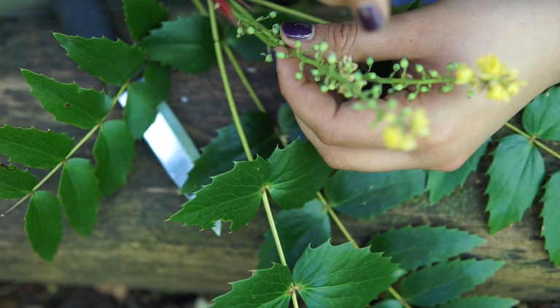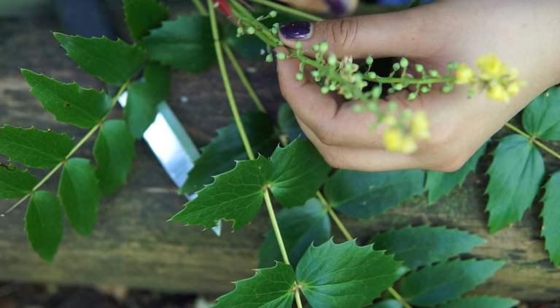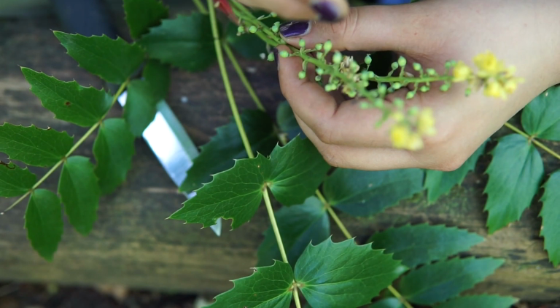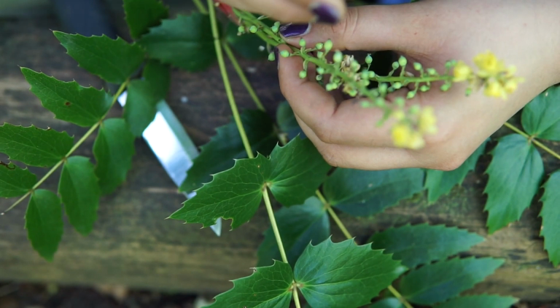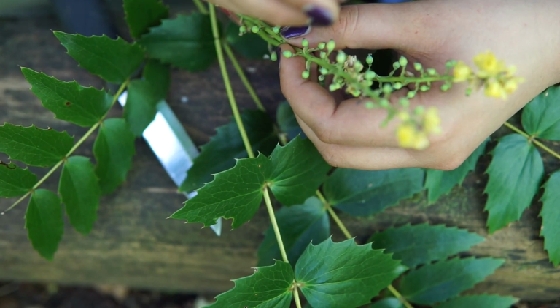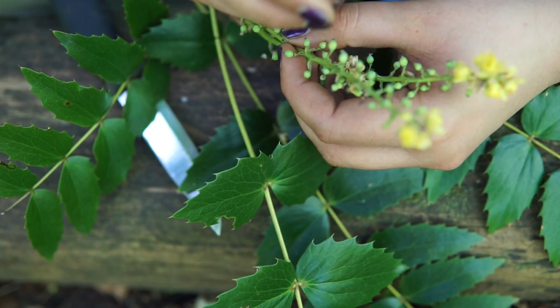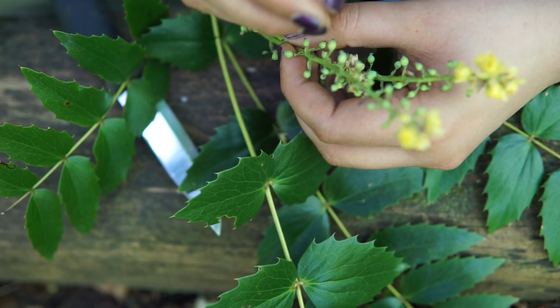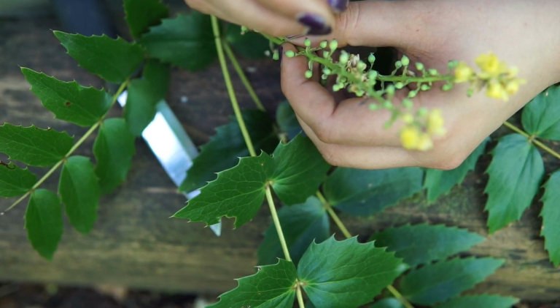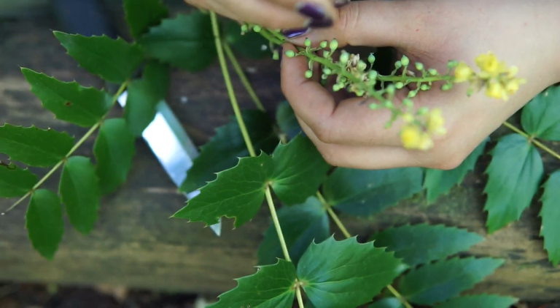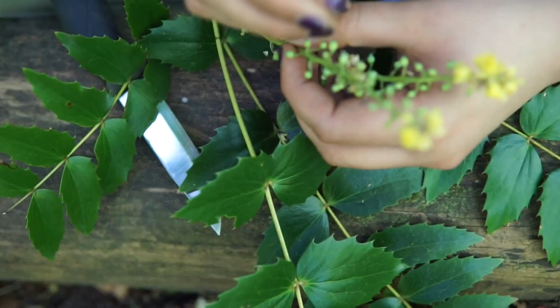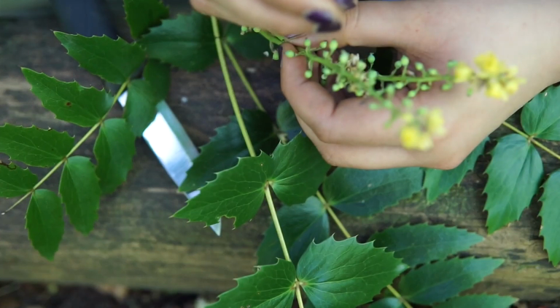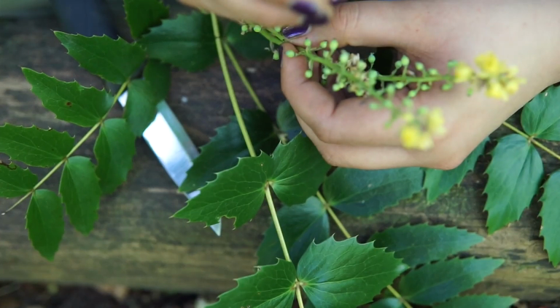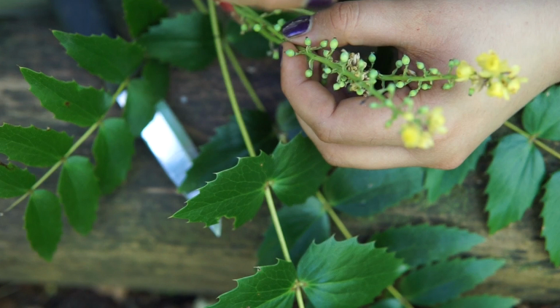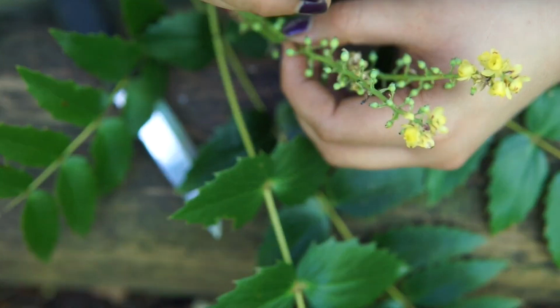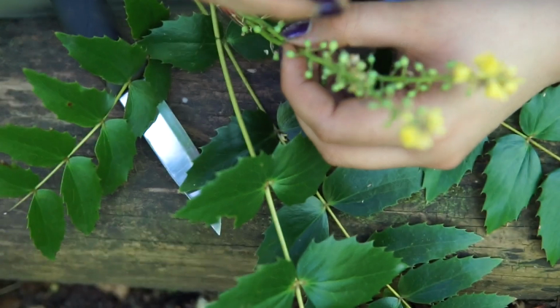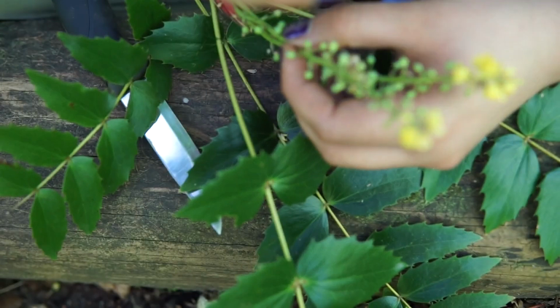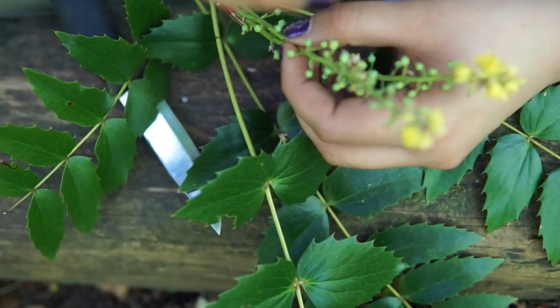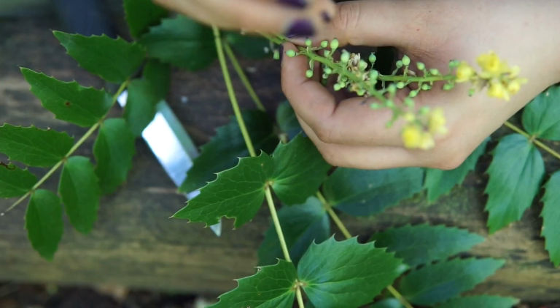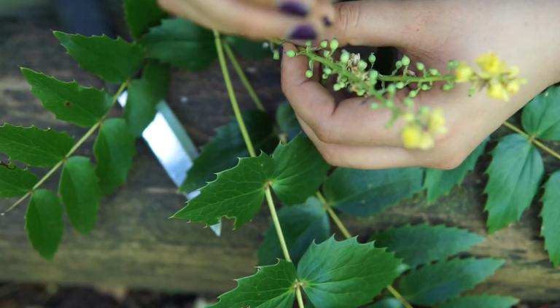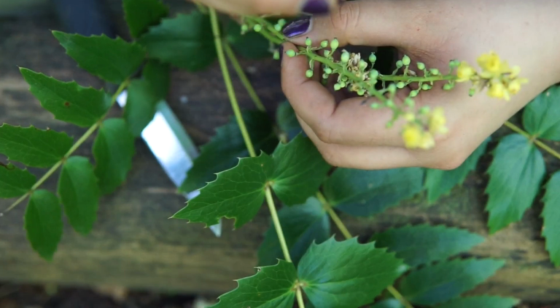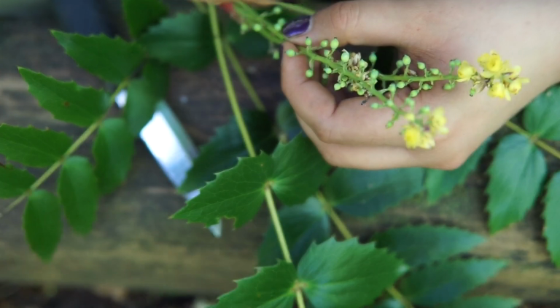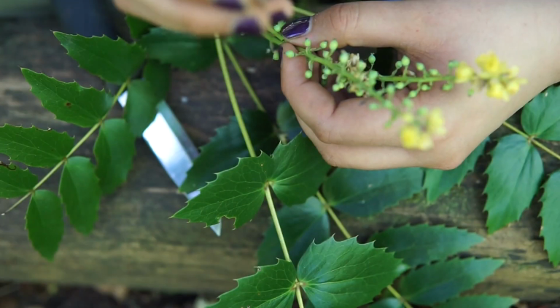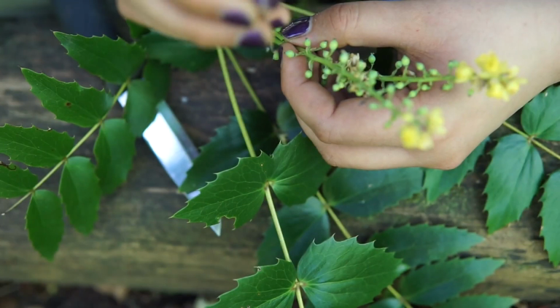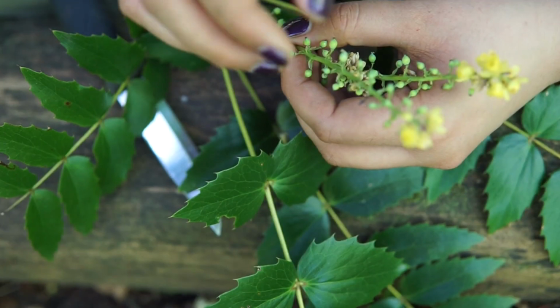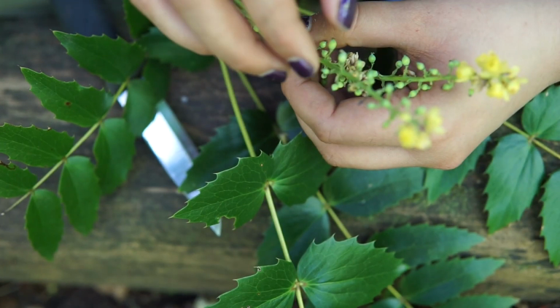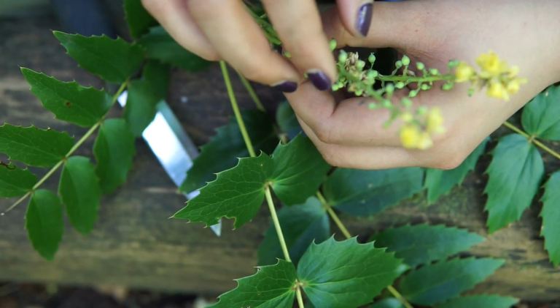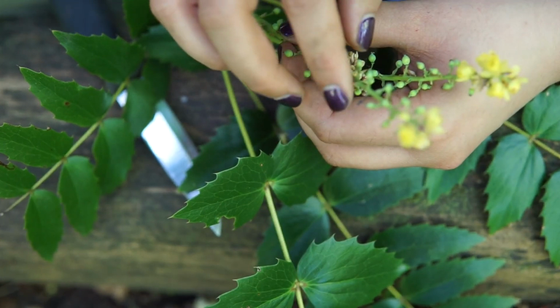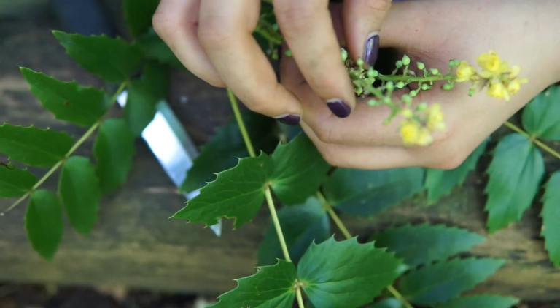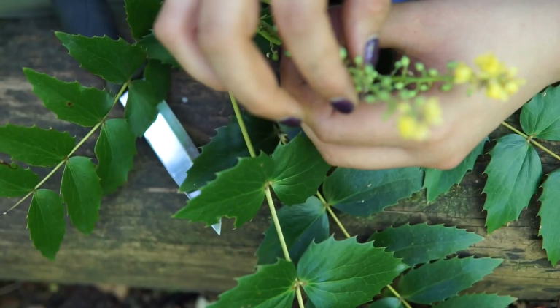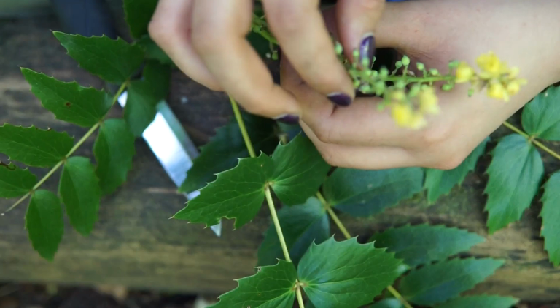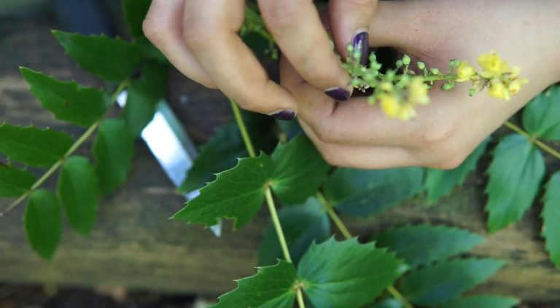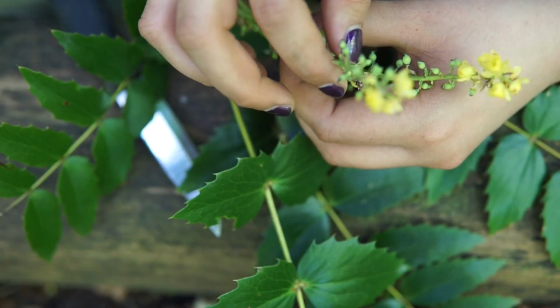The berries are edible, but they're very sour, with just a tinge of bitter.